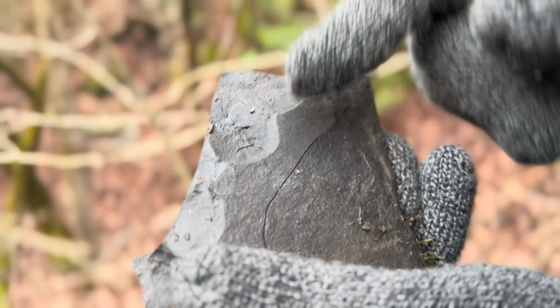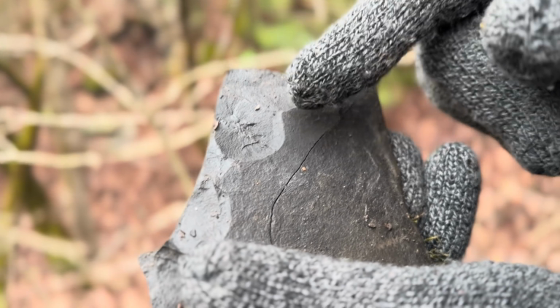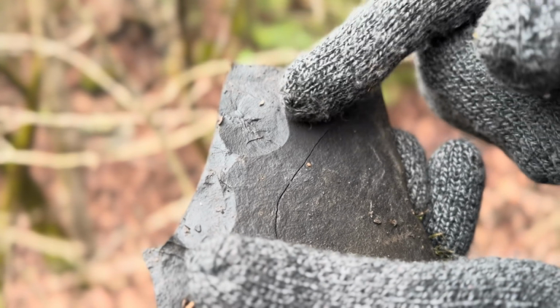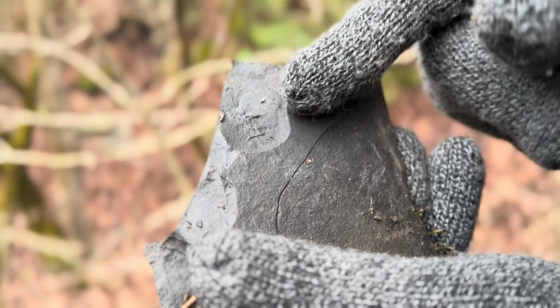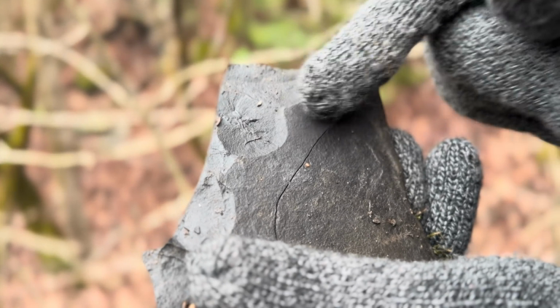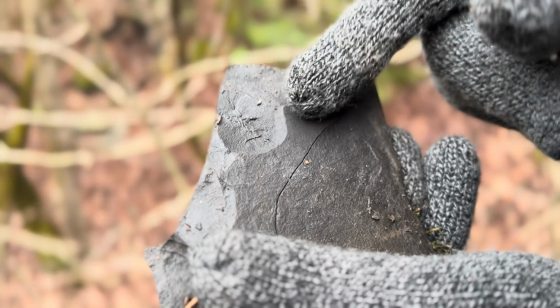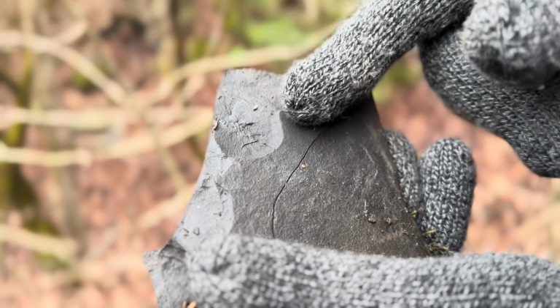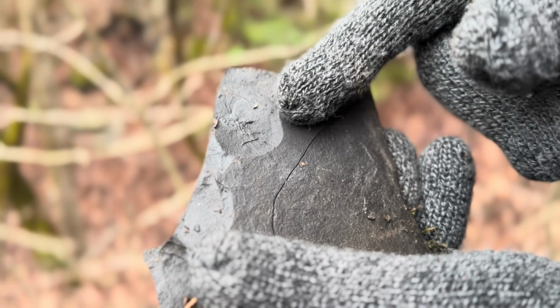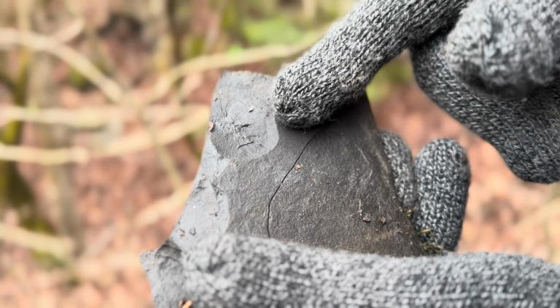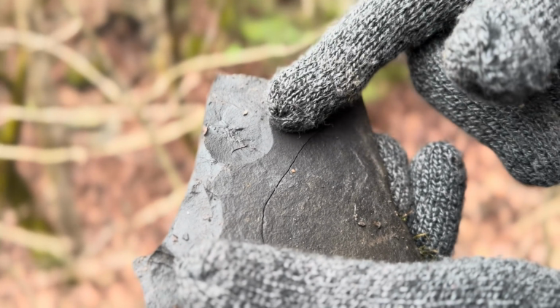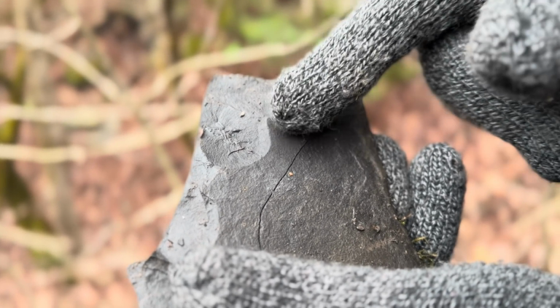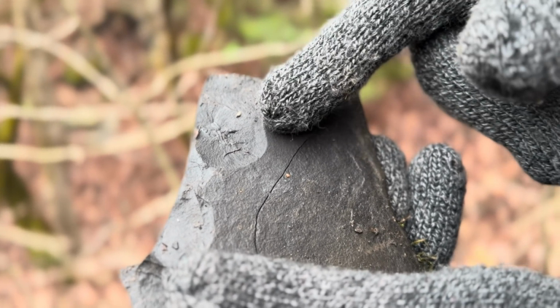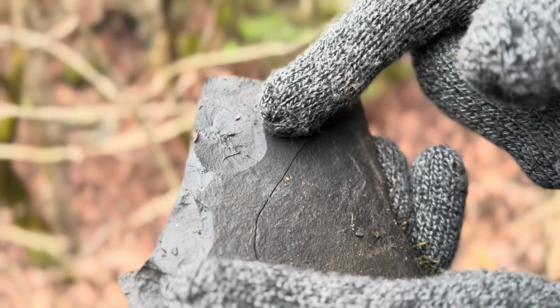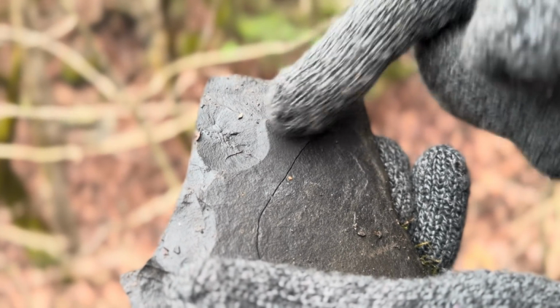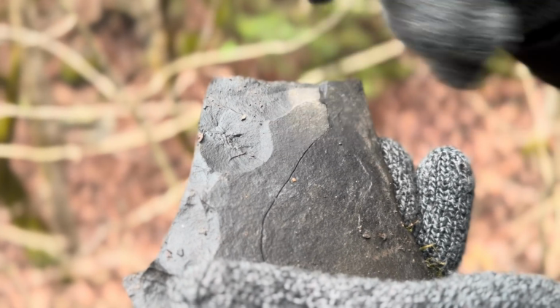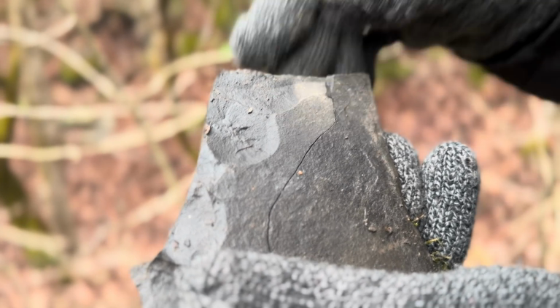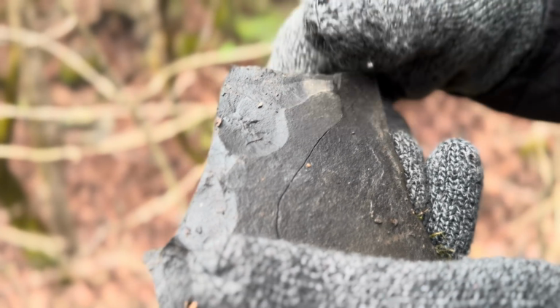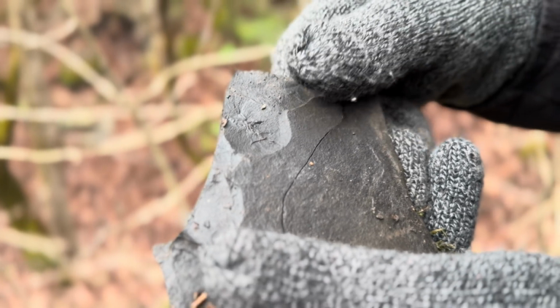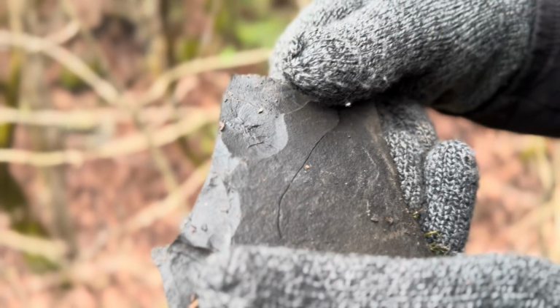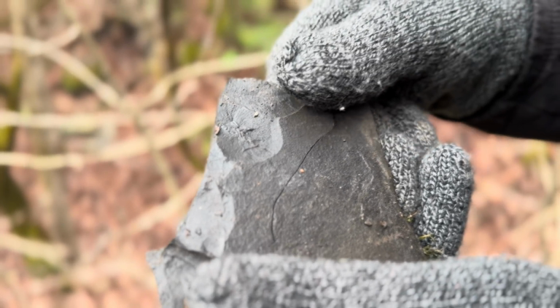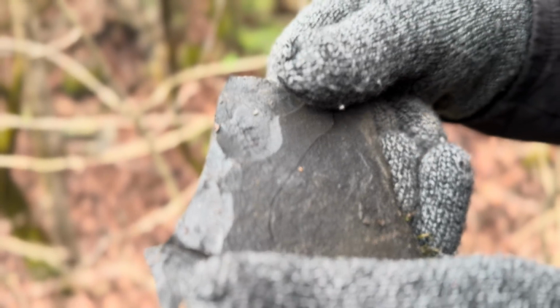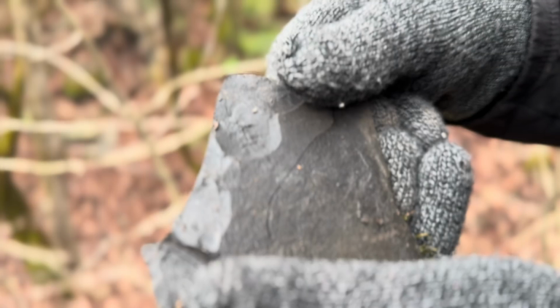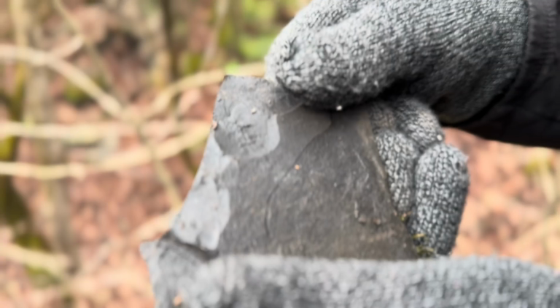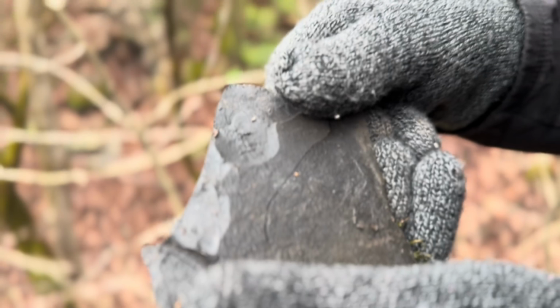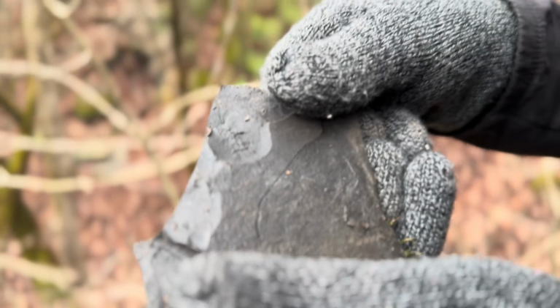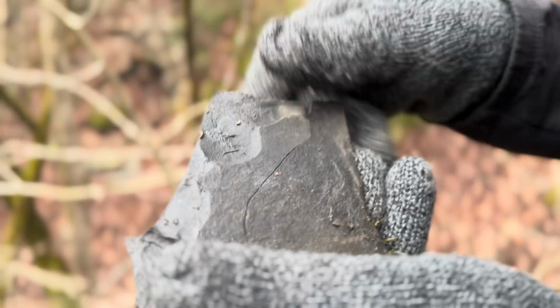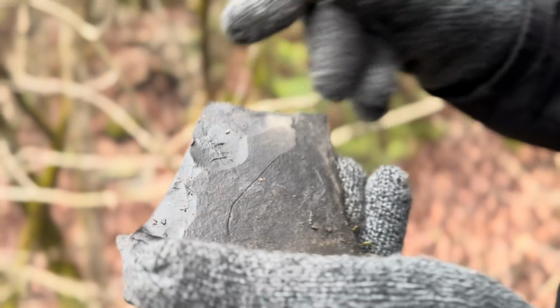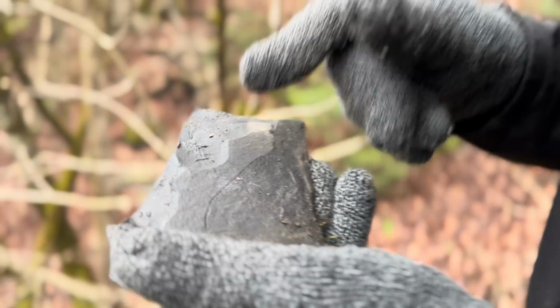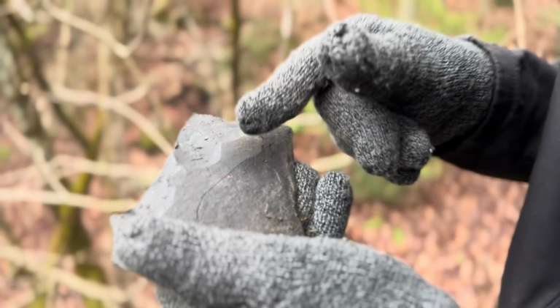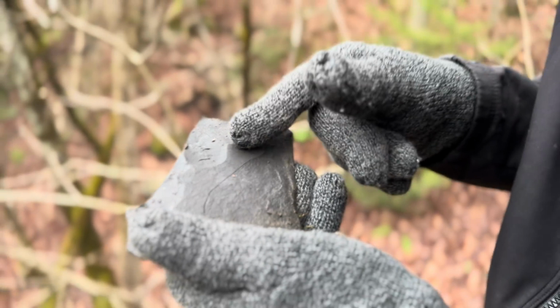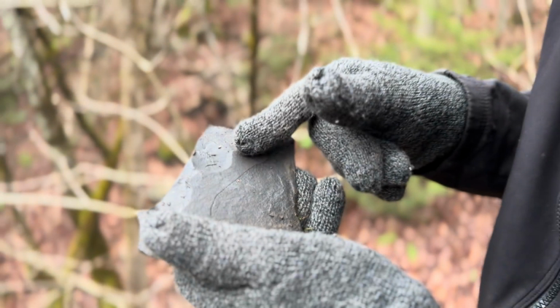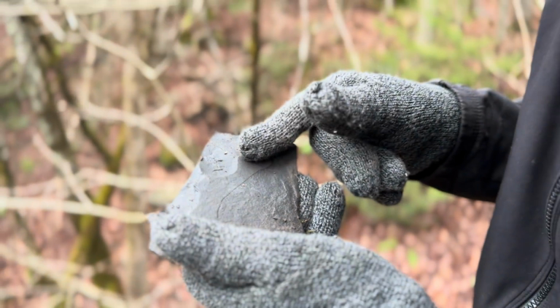Oh, look right there. That's a trilobite — first one. First stone I picked up.